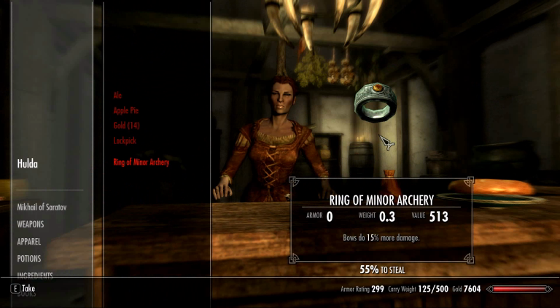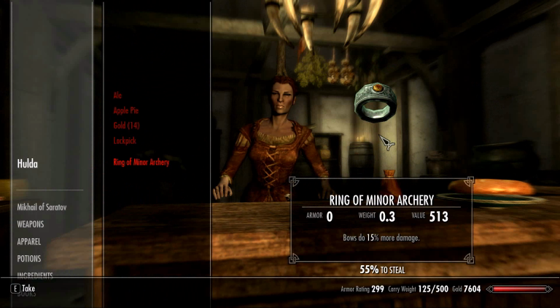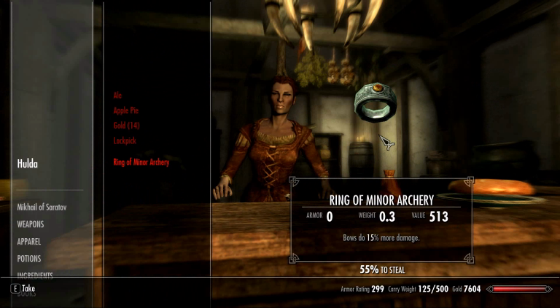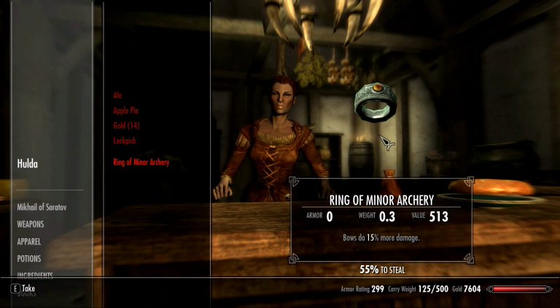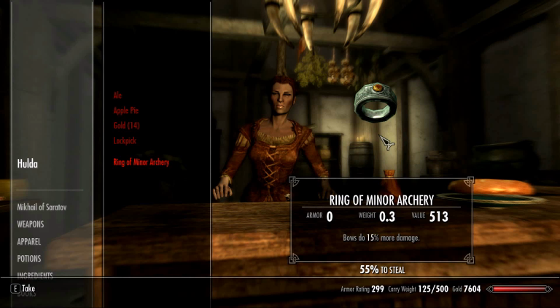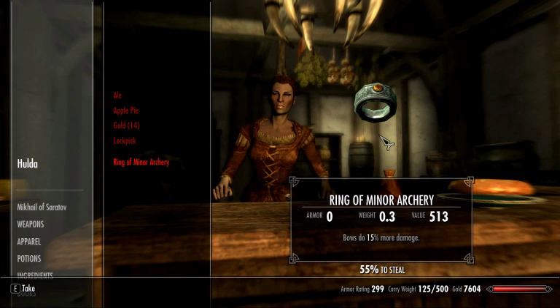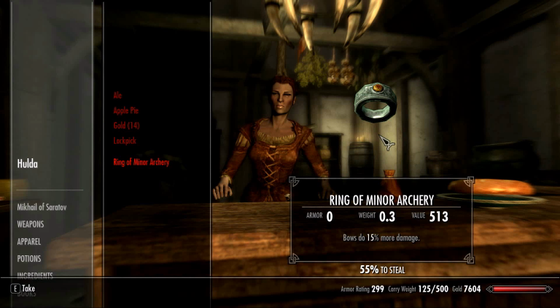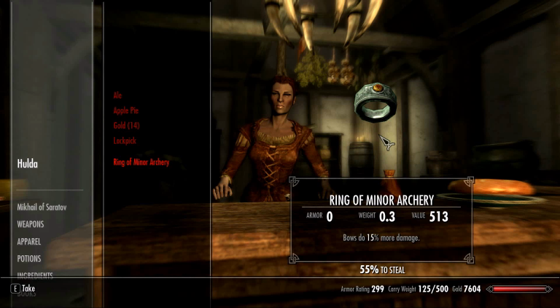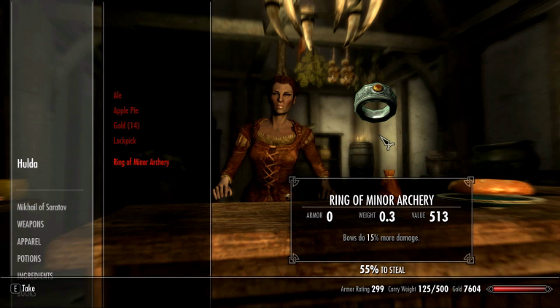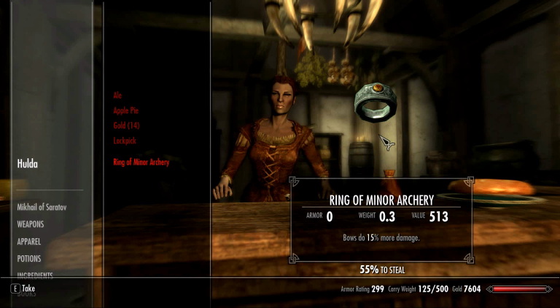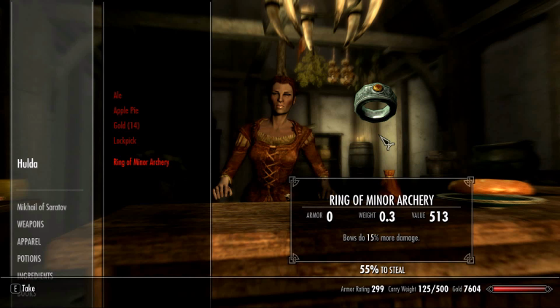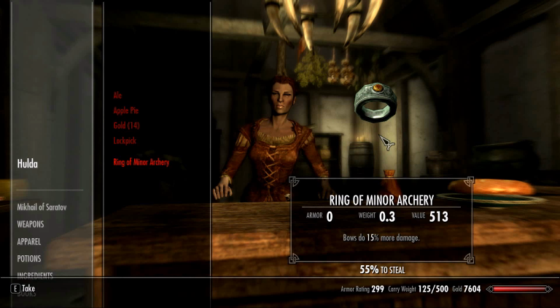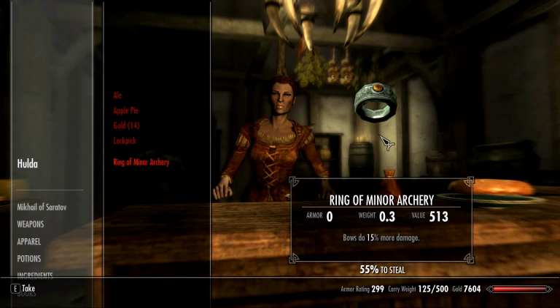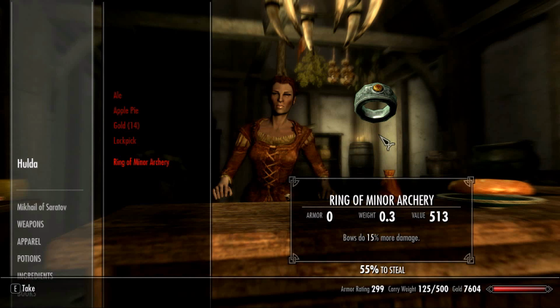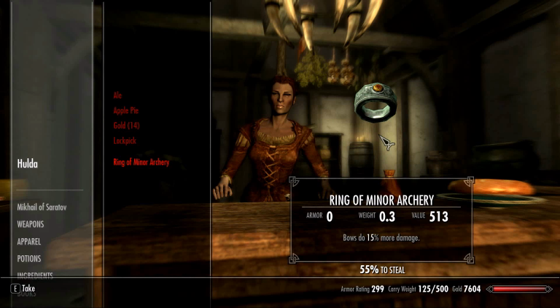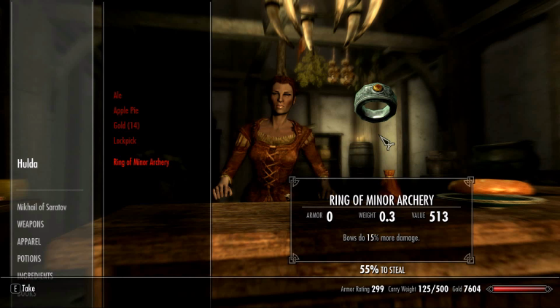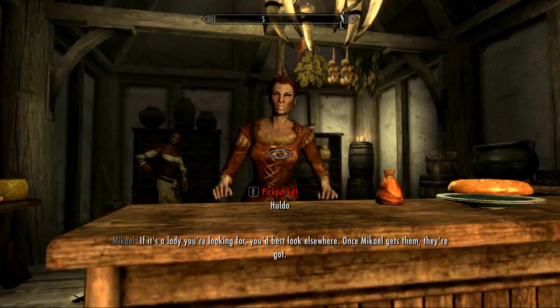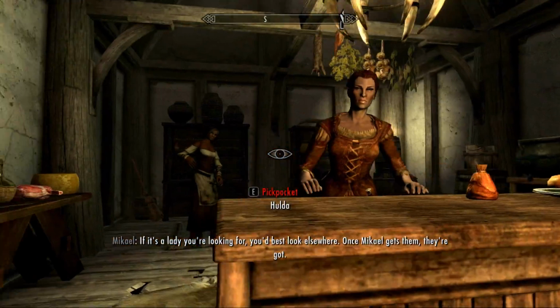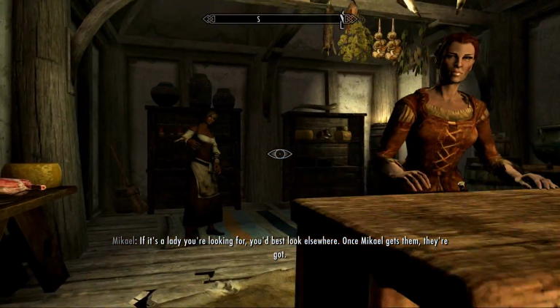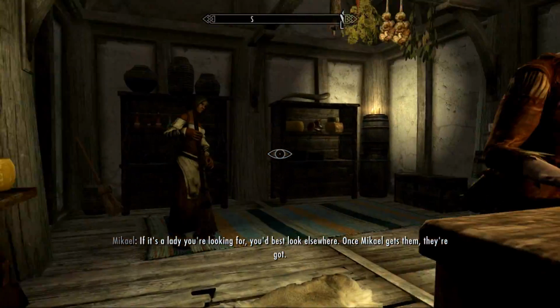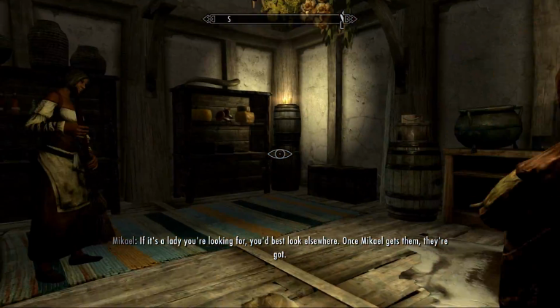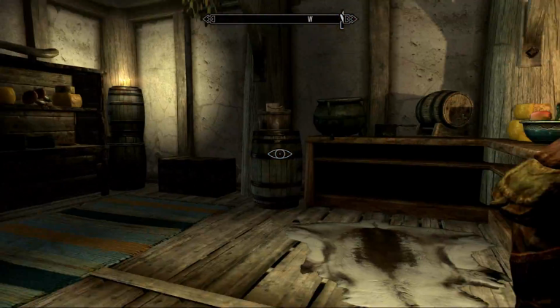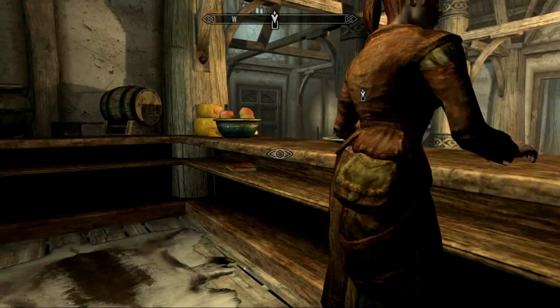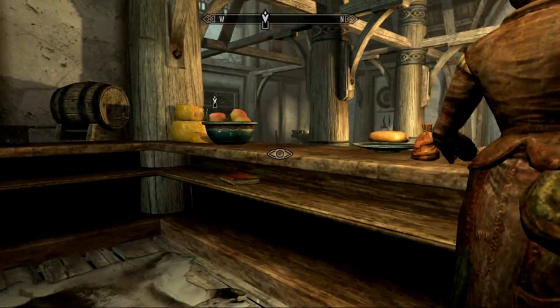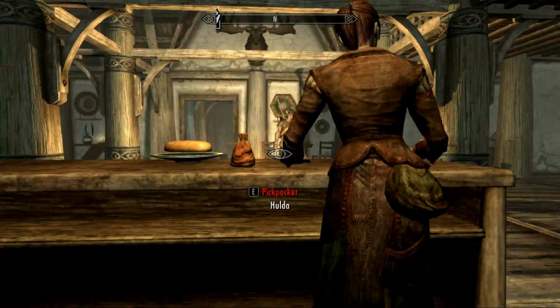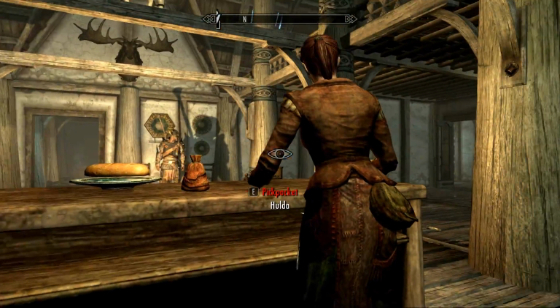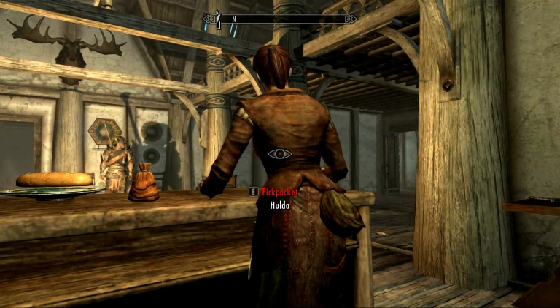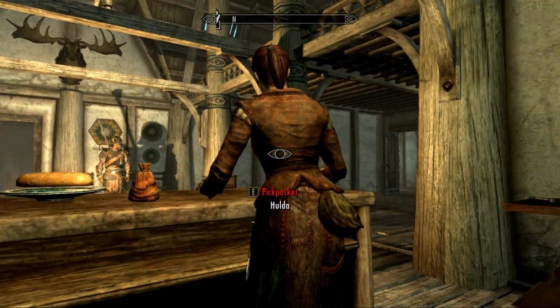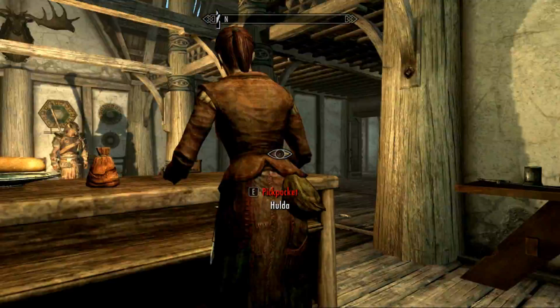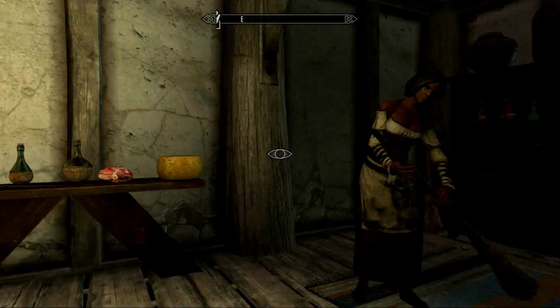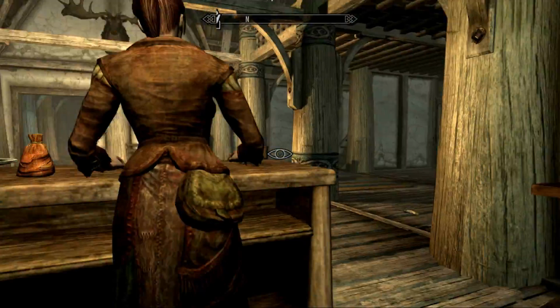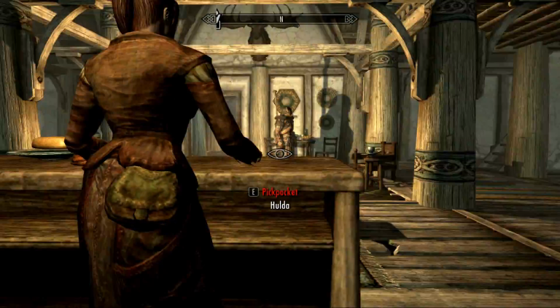Let's try something difficult — a Ring of Minor Archery. Right now I'm detected. The chance to steal is only 55%. Now let's go behind and try to hide.